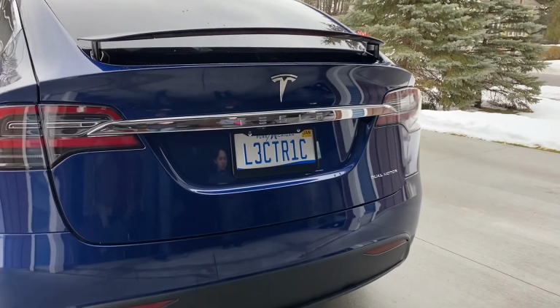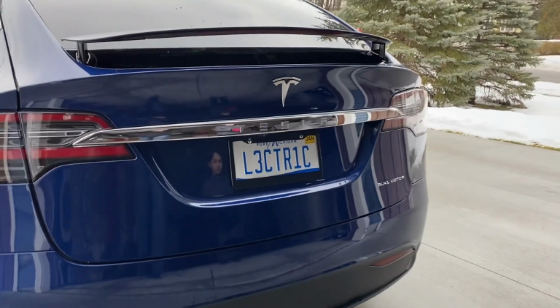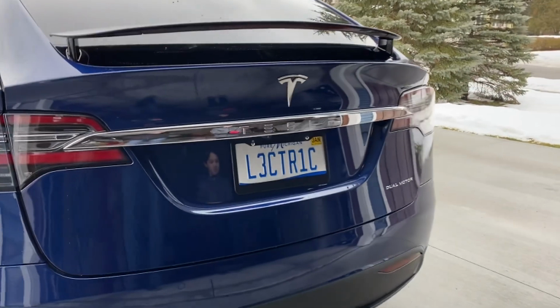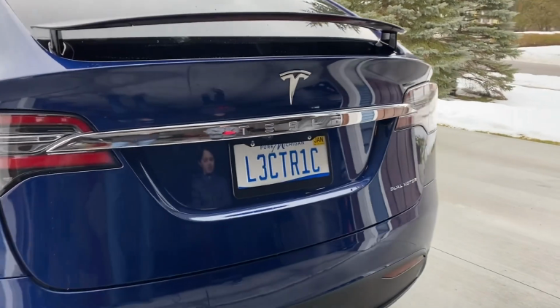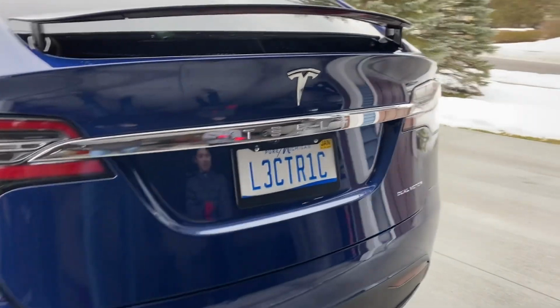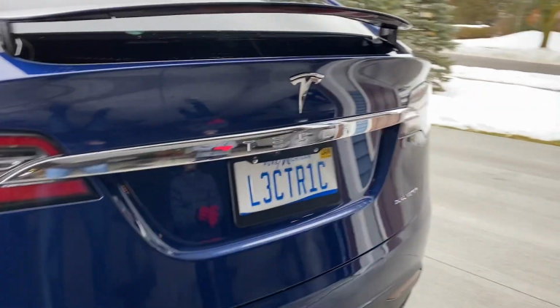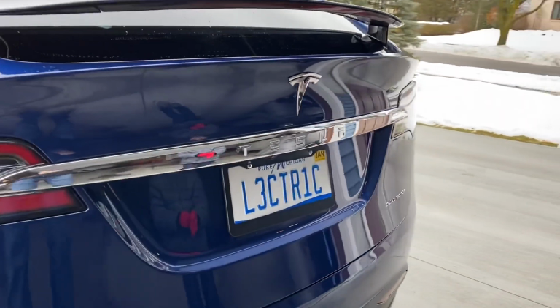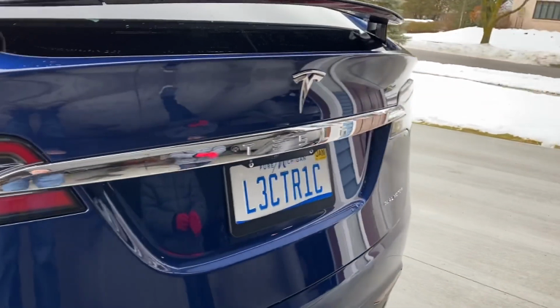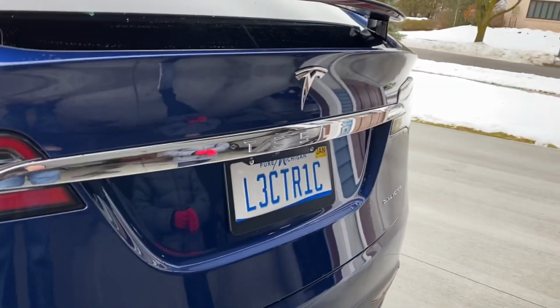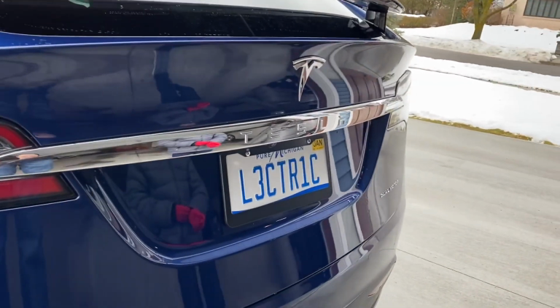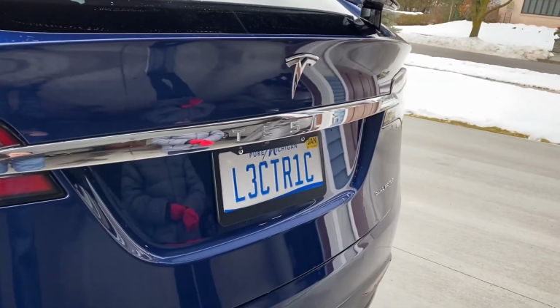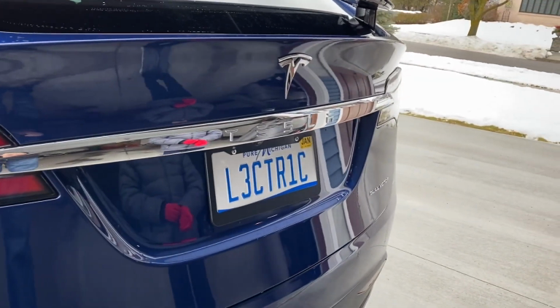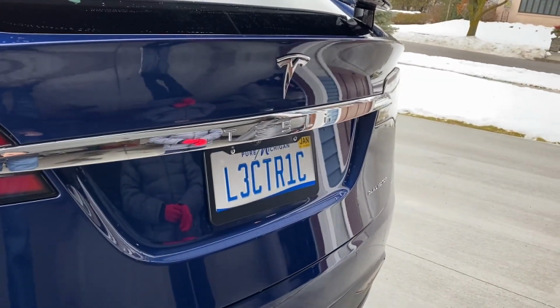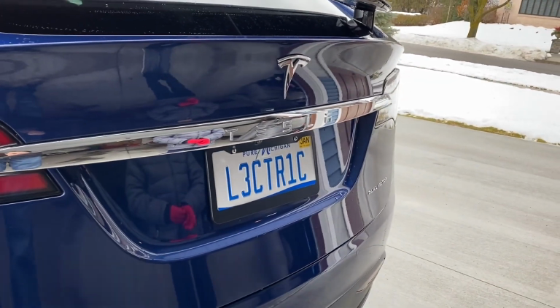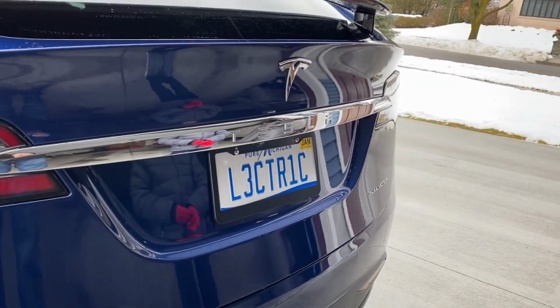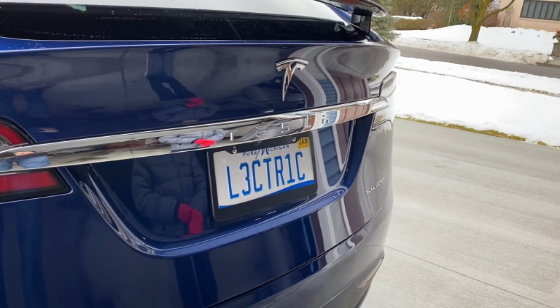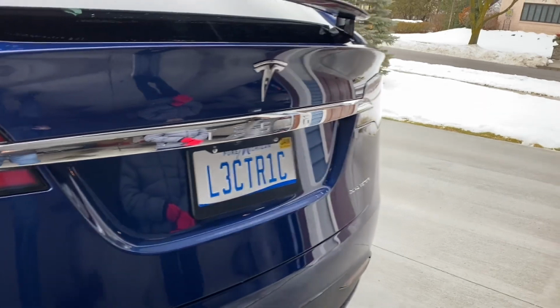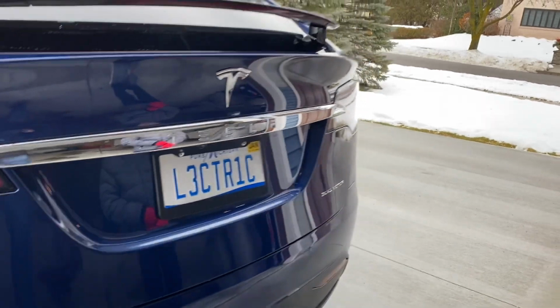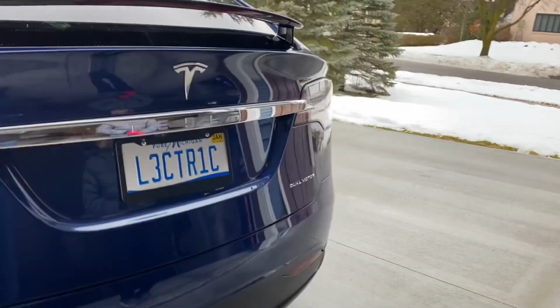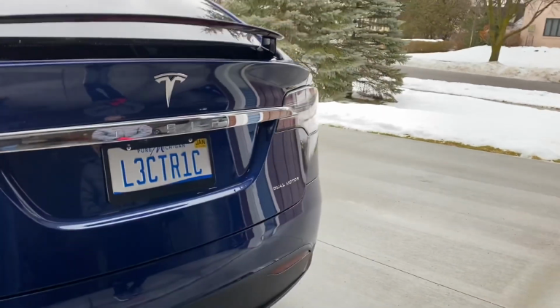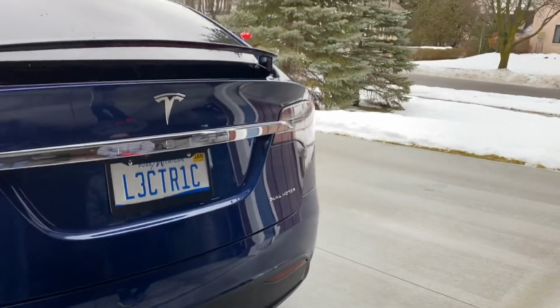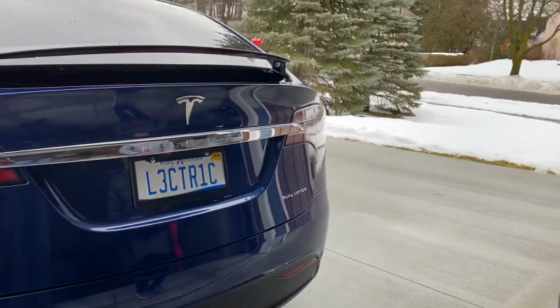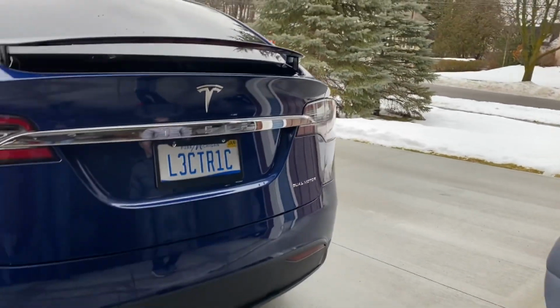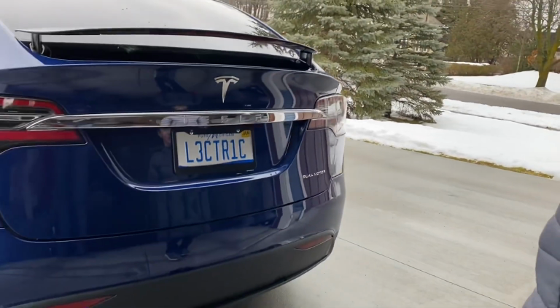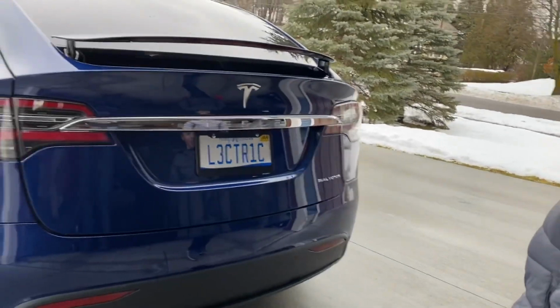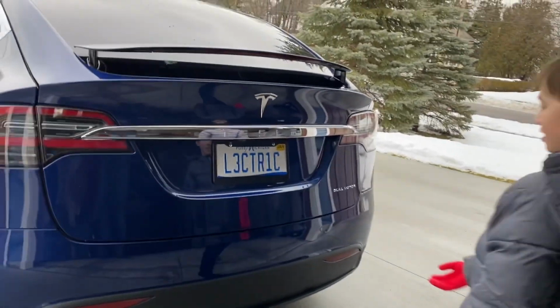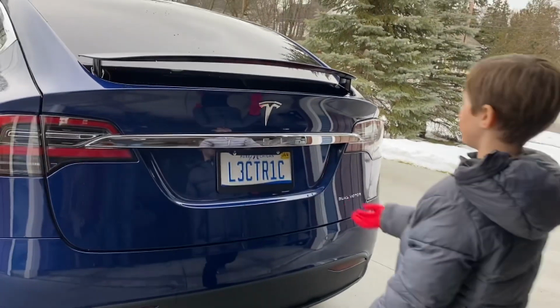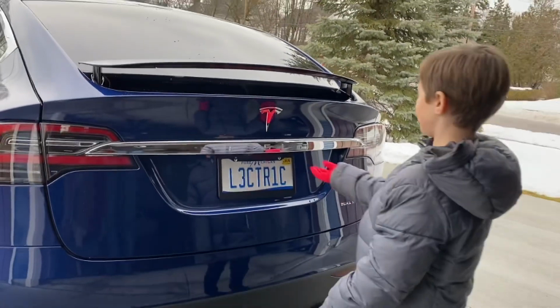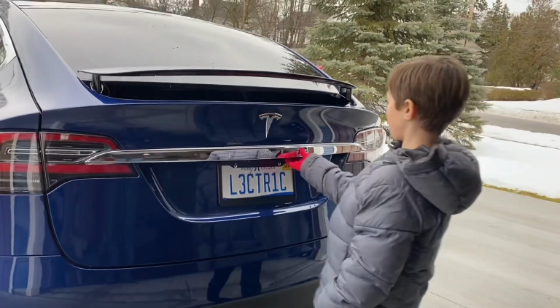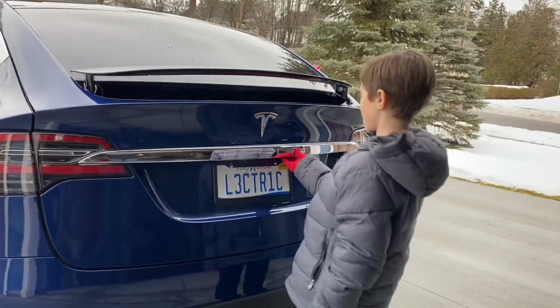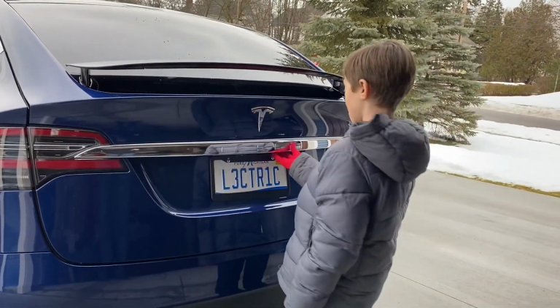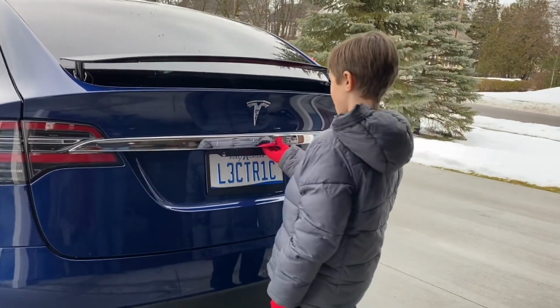Here's our new license plate — we got the custom plate, it says 'electric.' Mason's going to open up the car and we'll try out the new mattress.